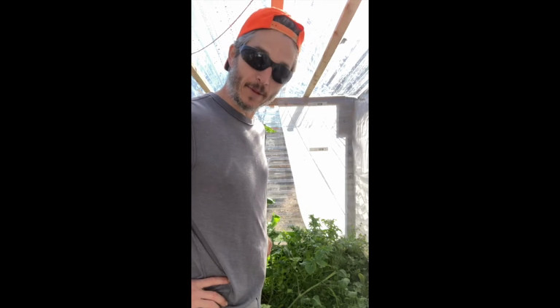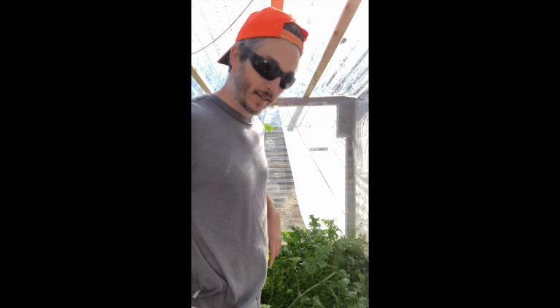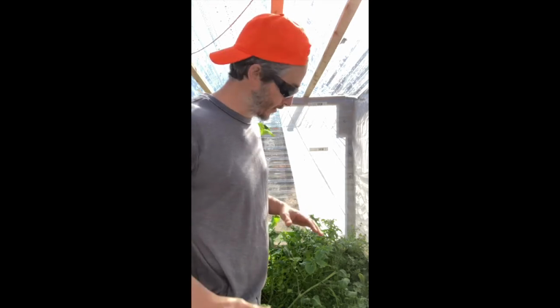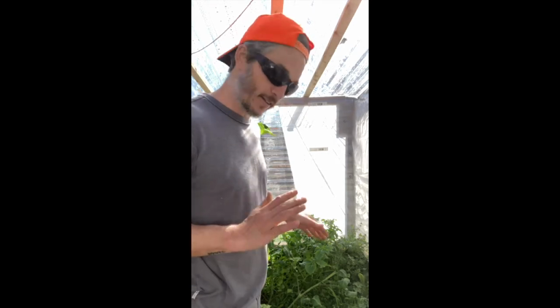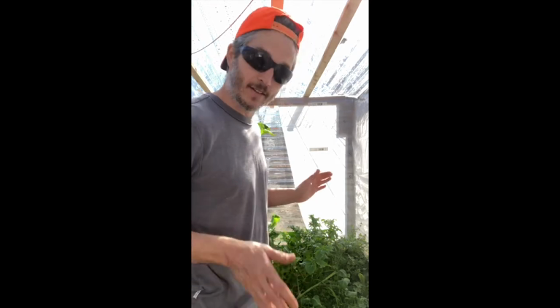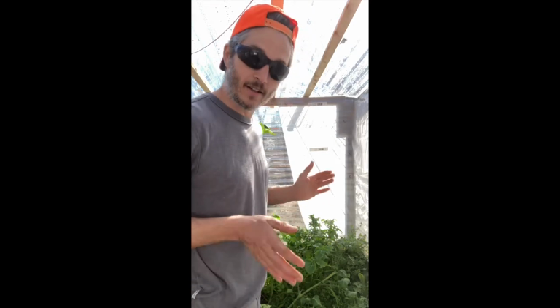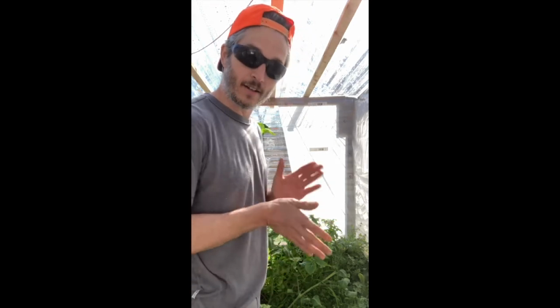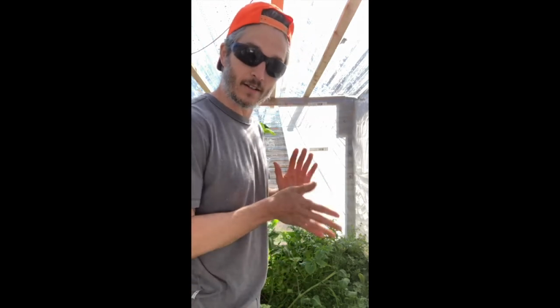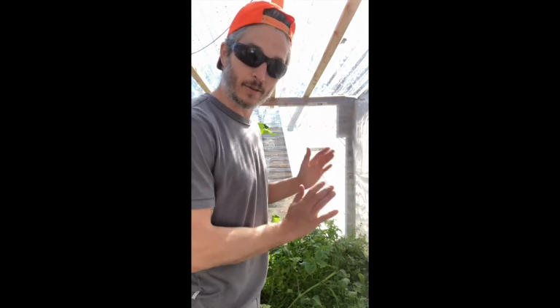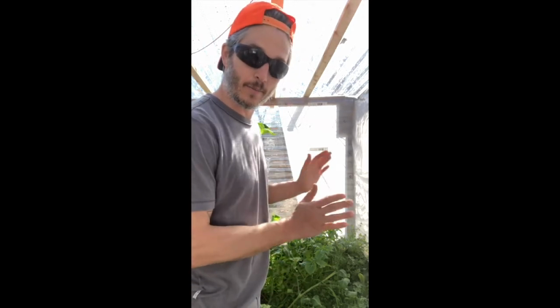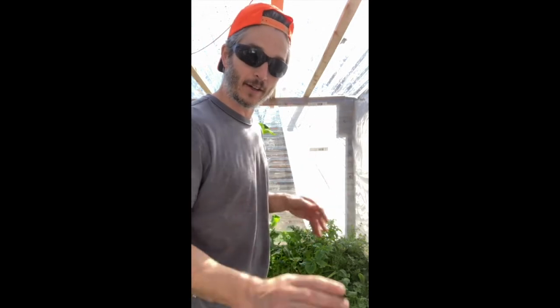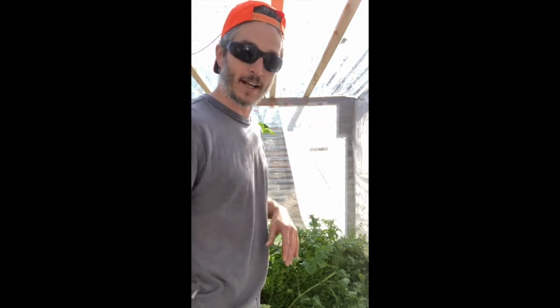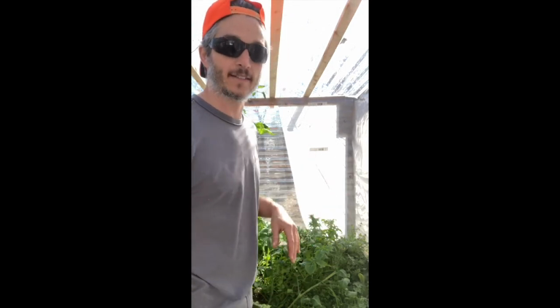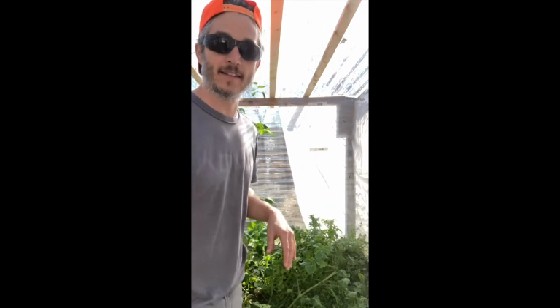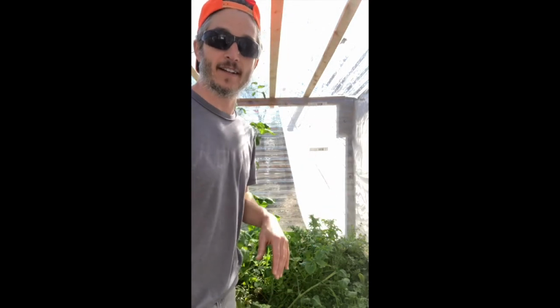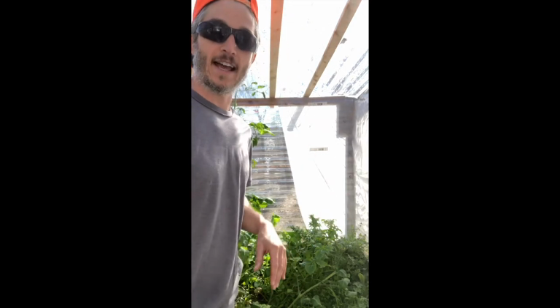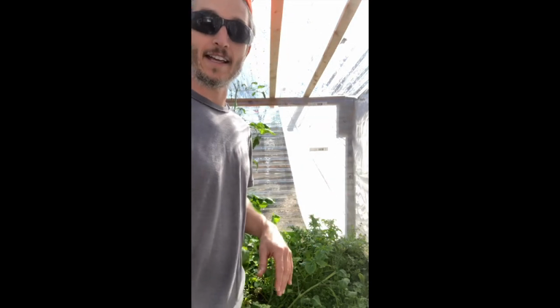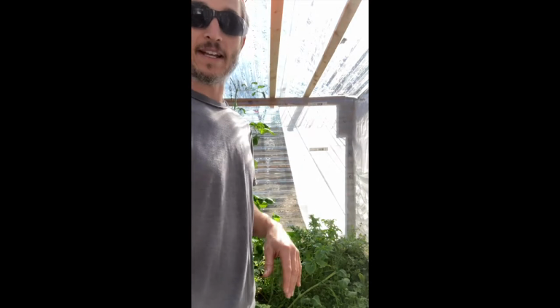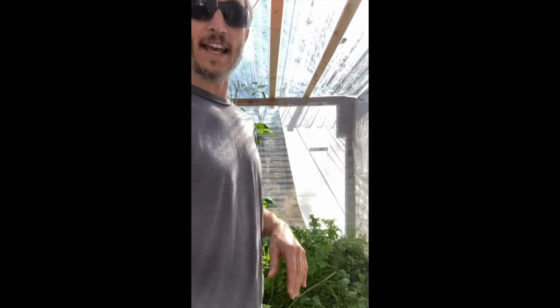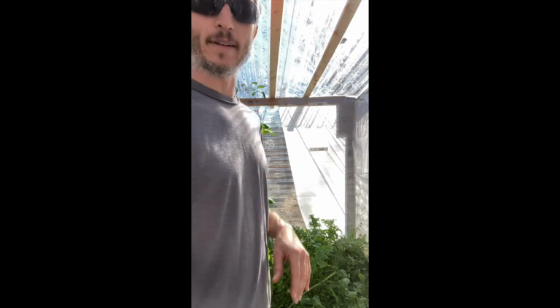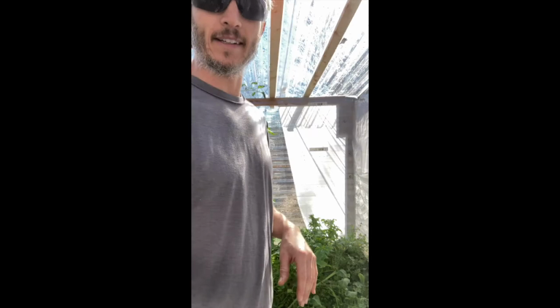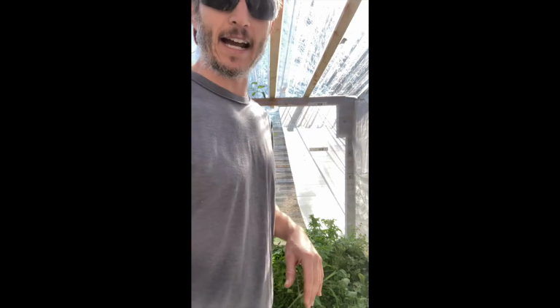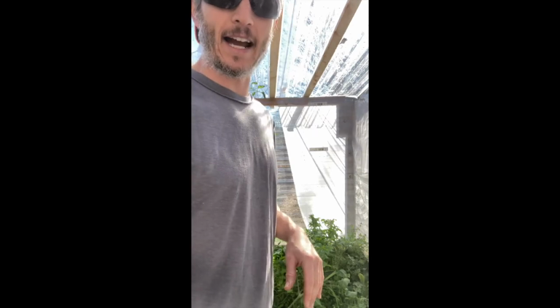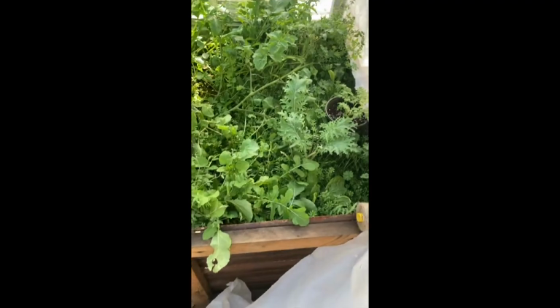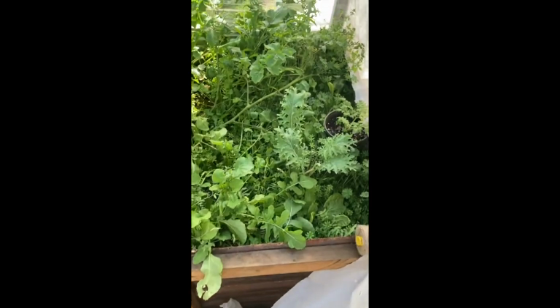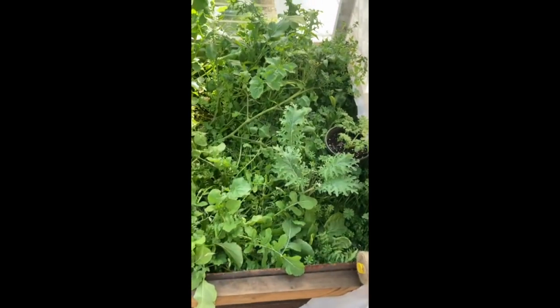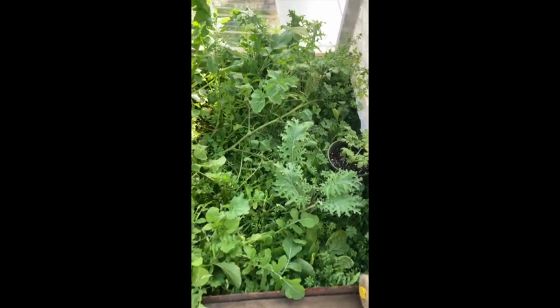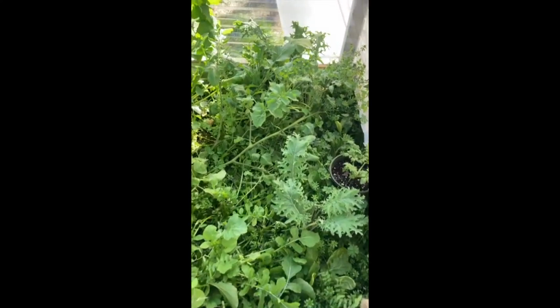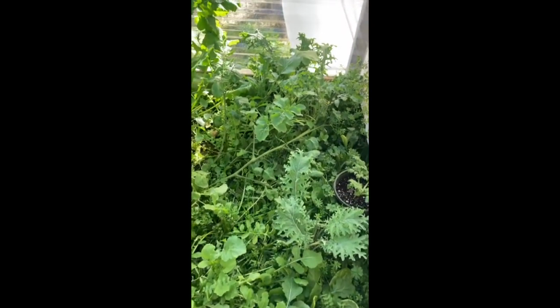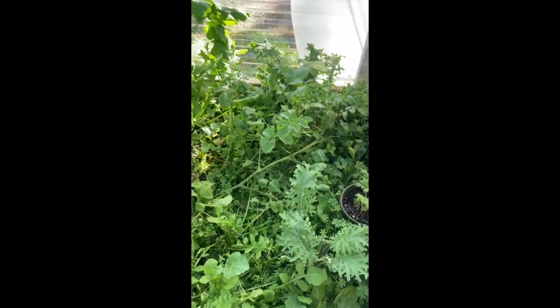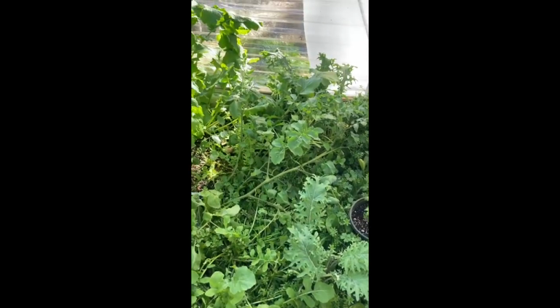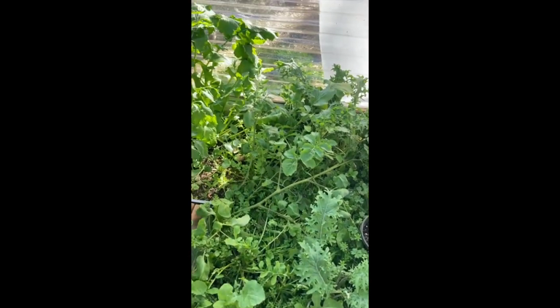Stick with me and I'll be making greenhouse magic. Out with the old and in with the new.